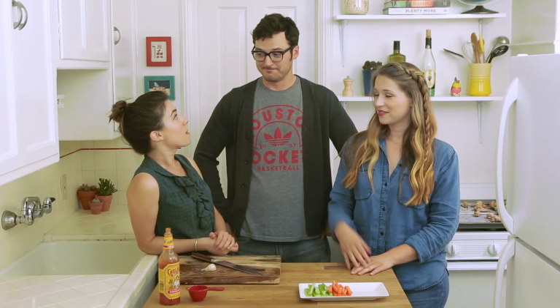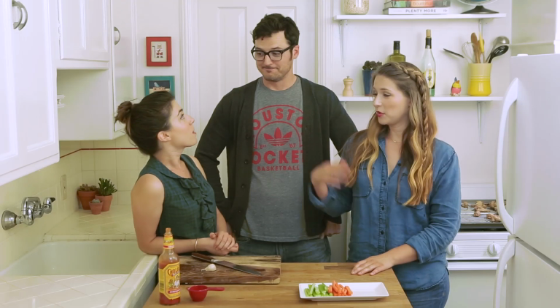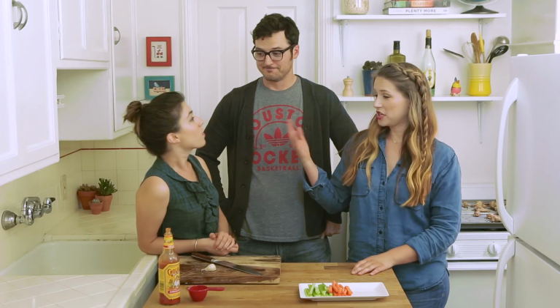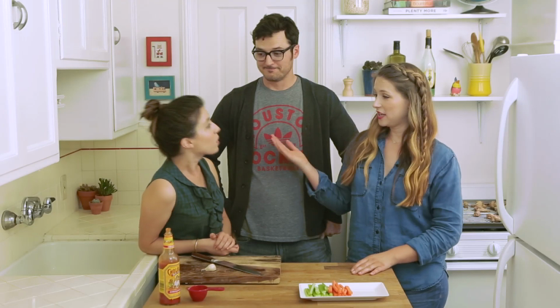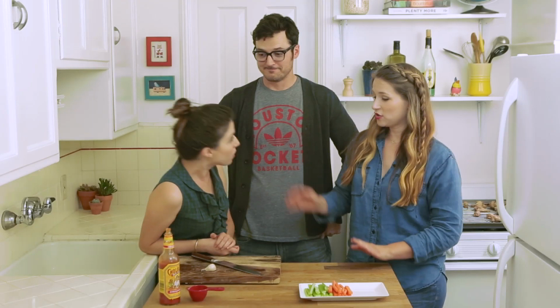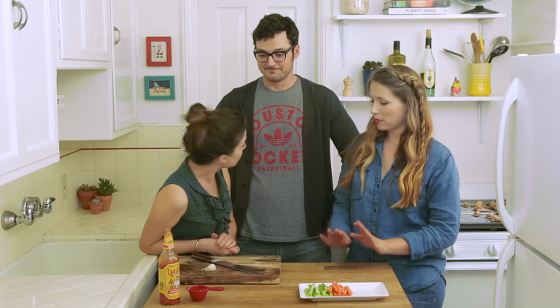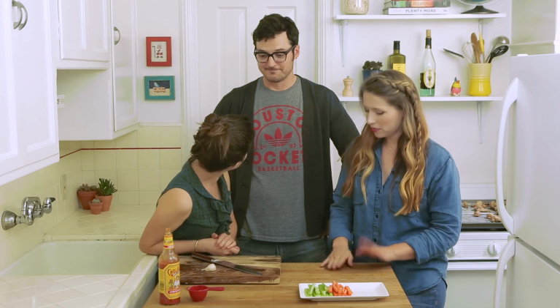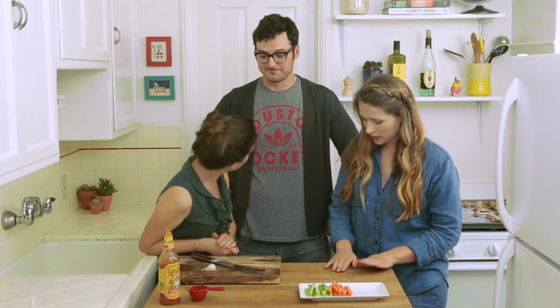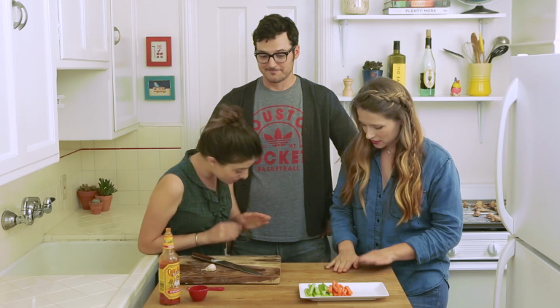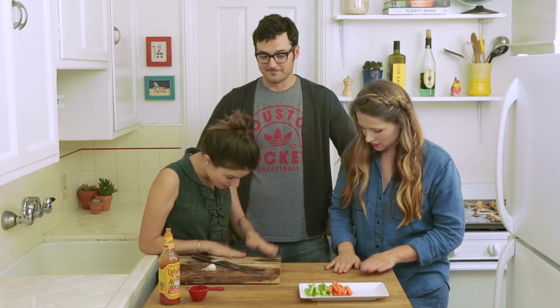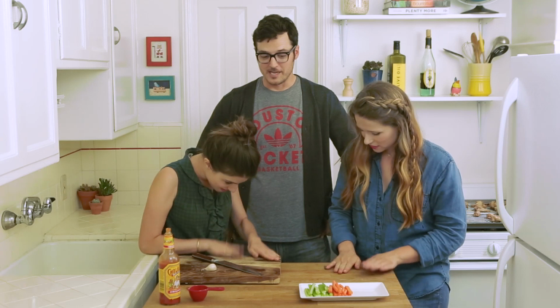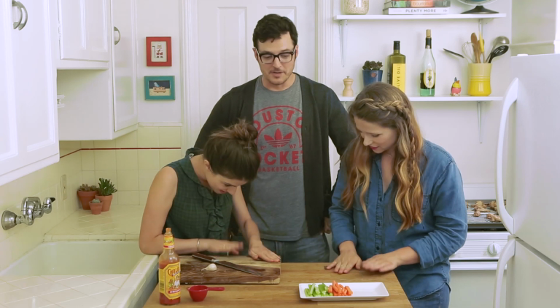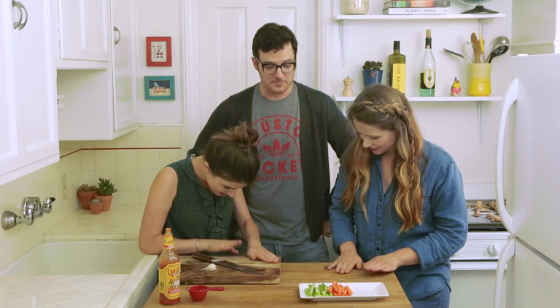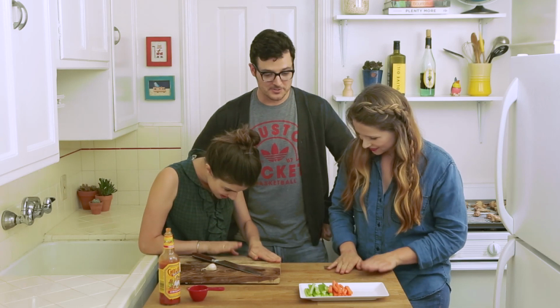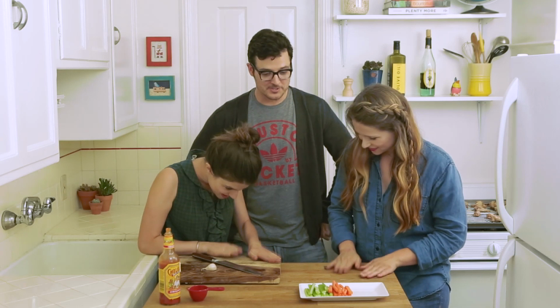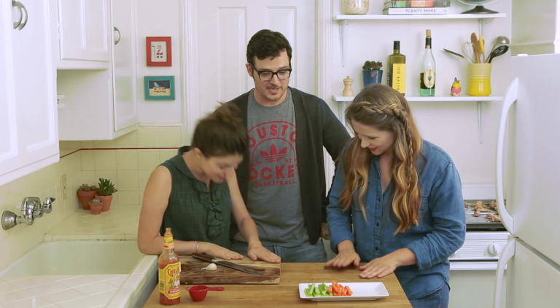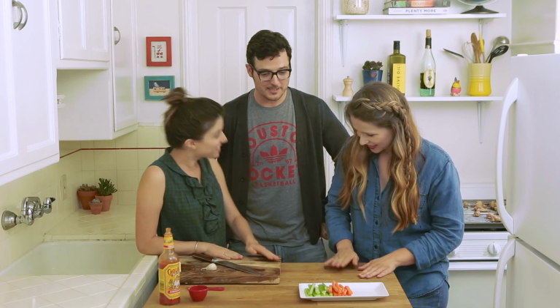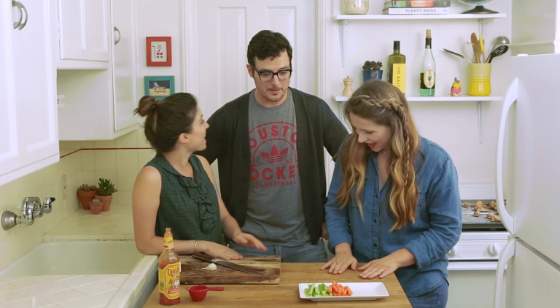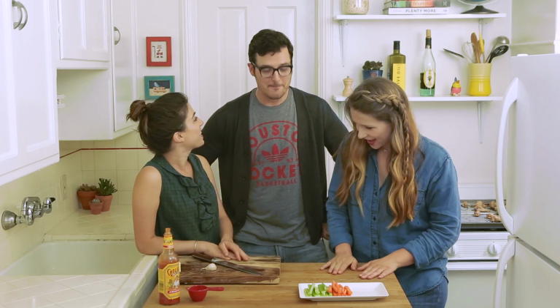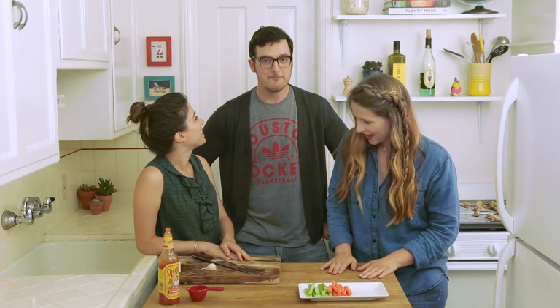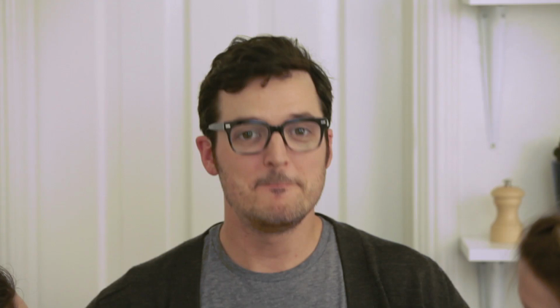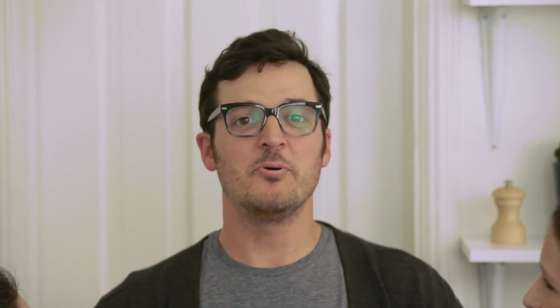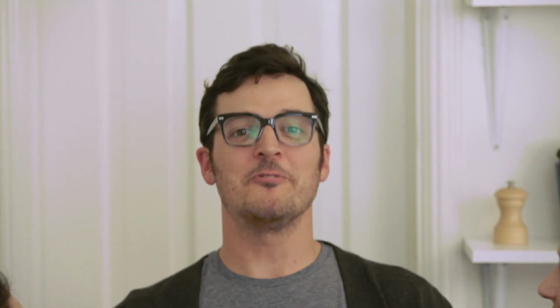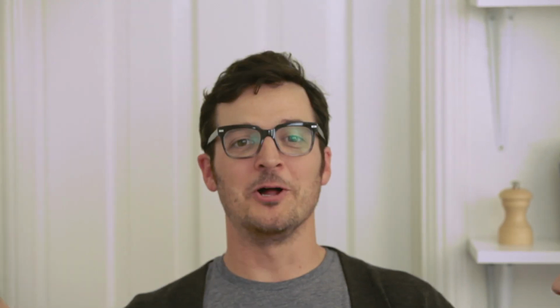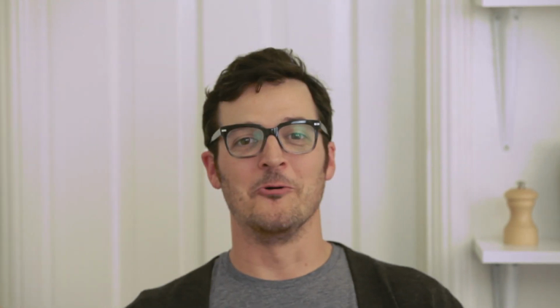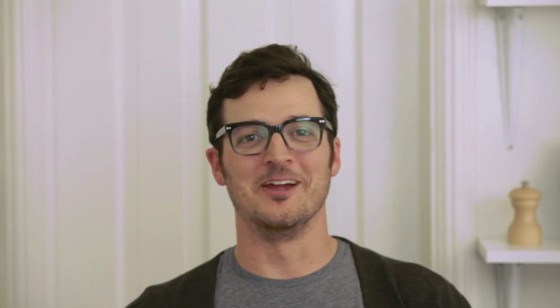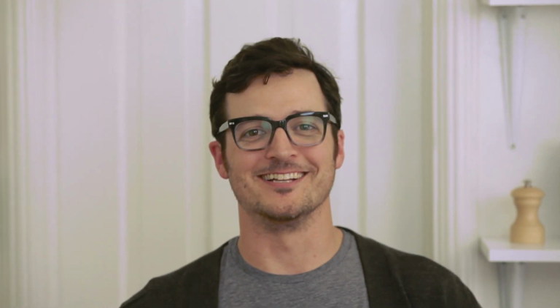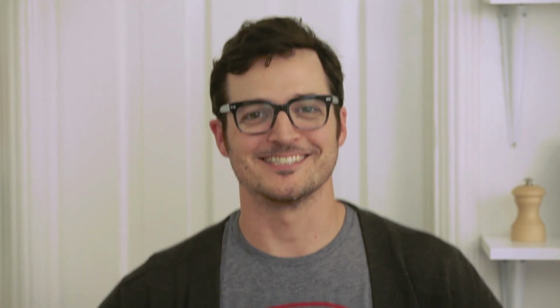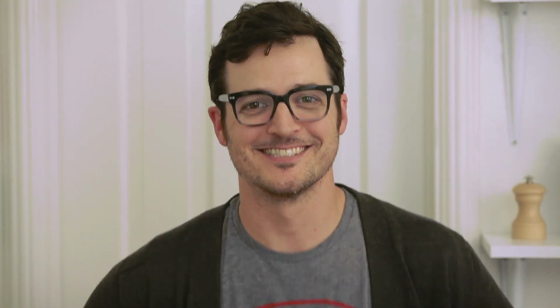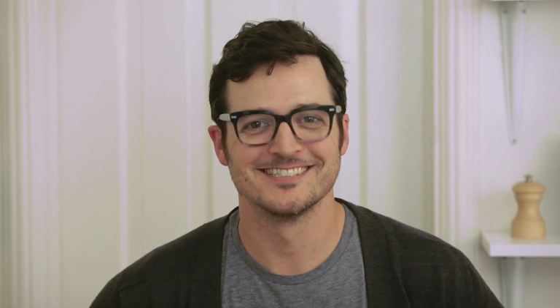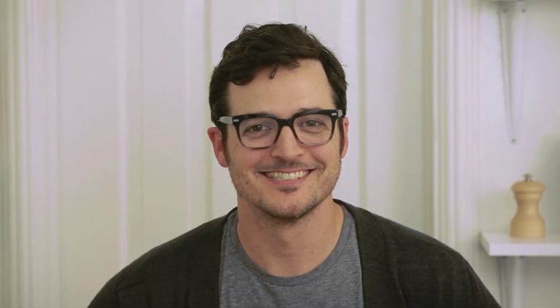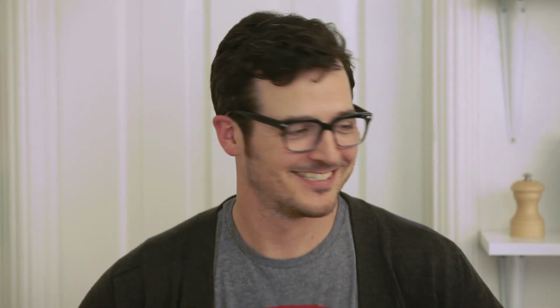Which is — drumroll please. Am I supposed to say it? Yeah! Buffalo wings!